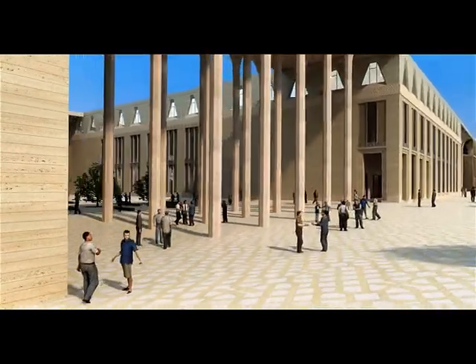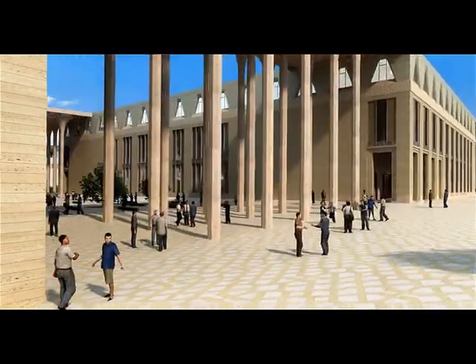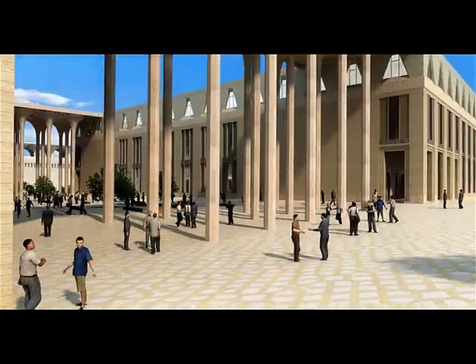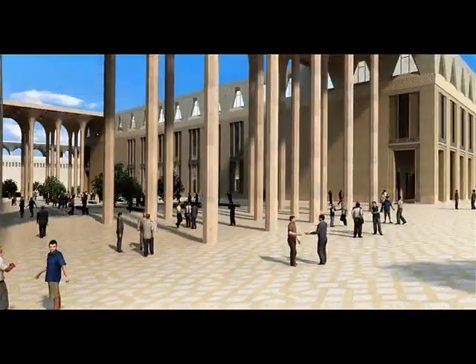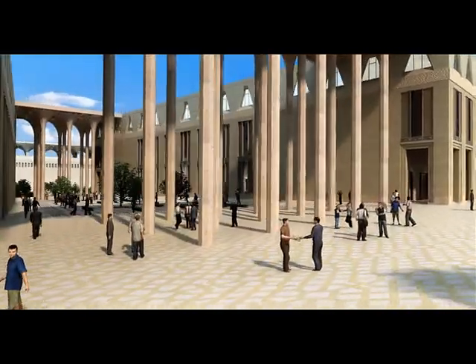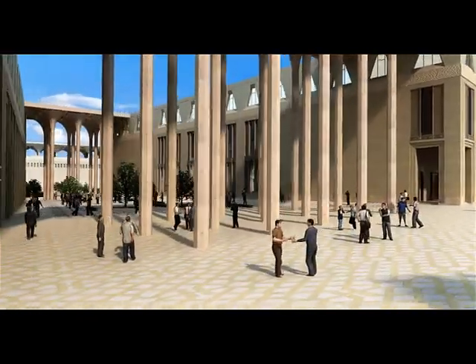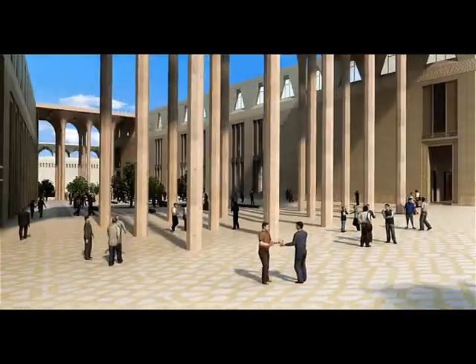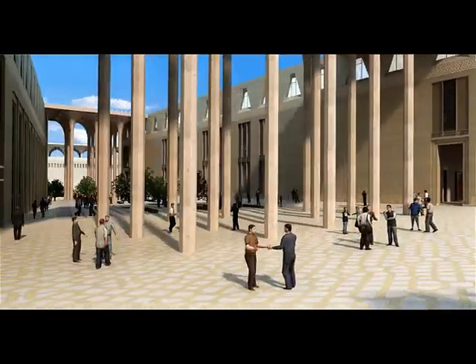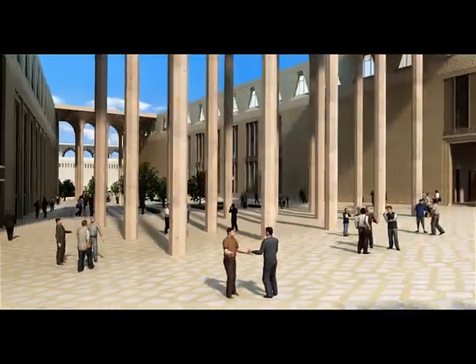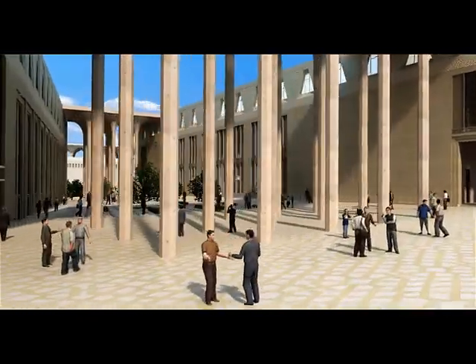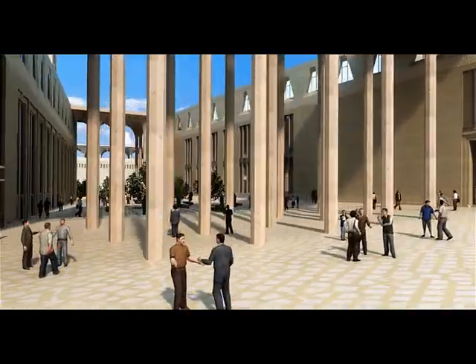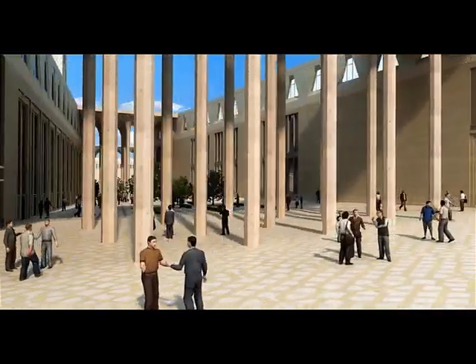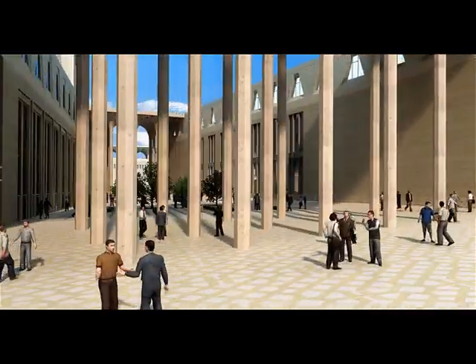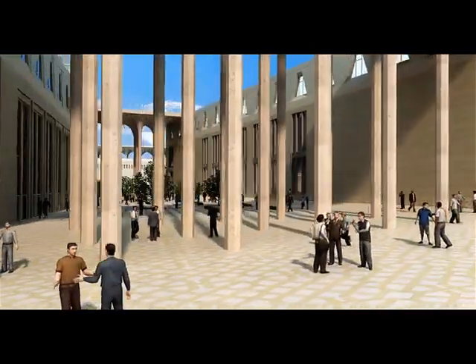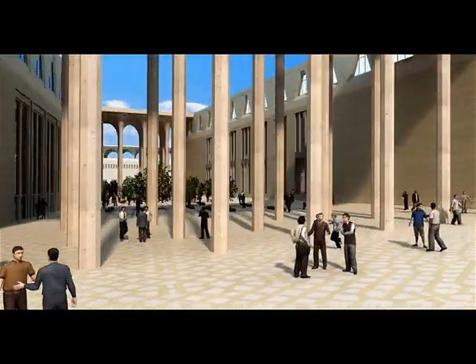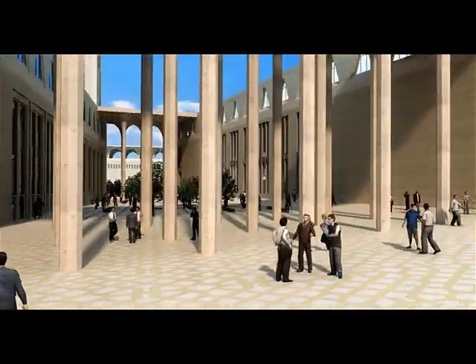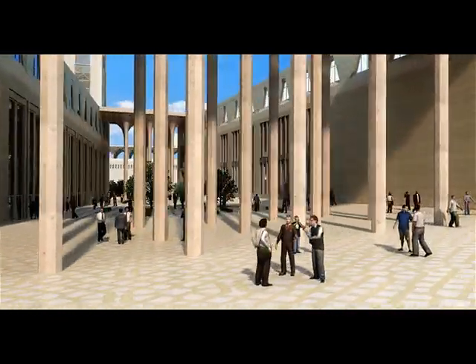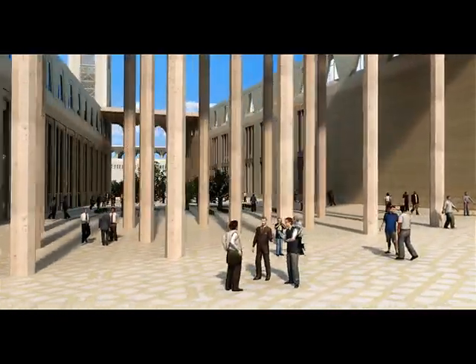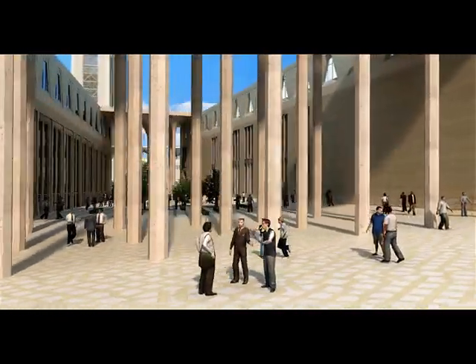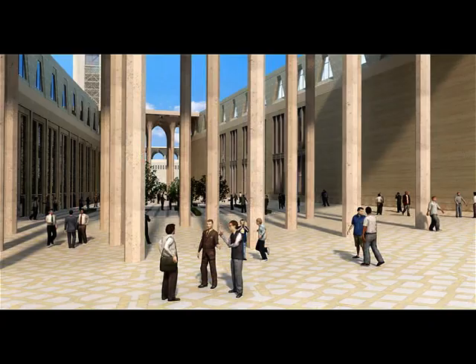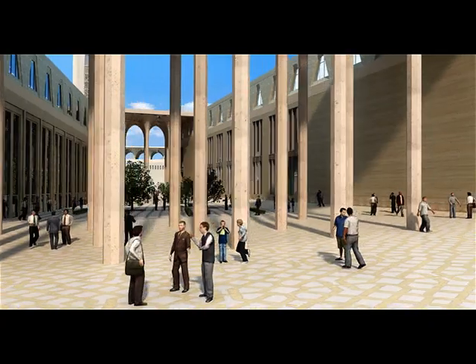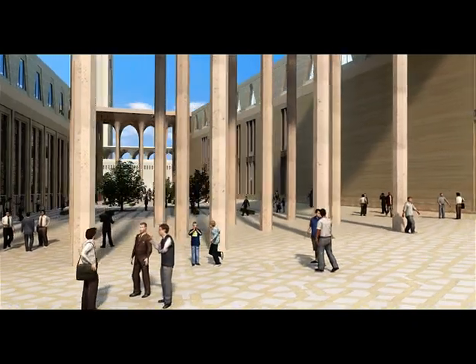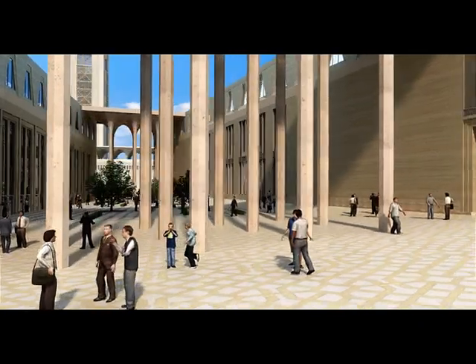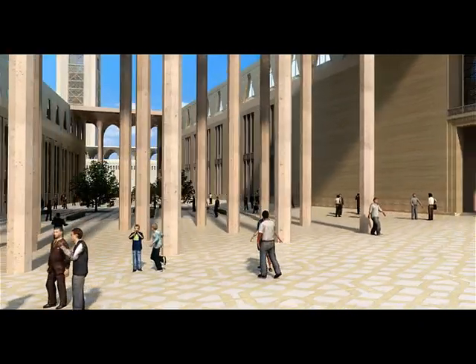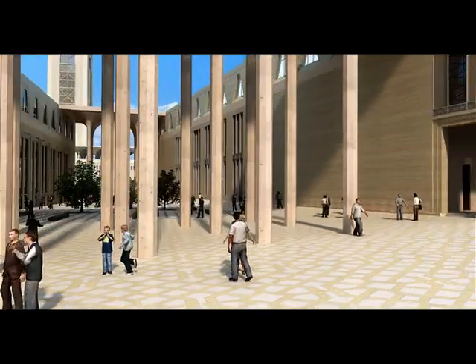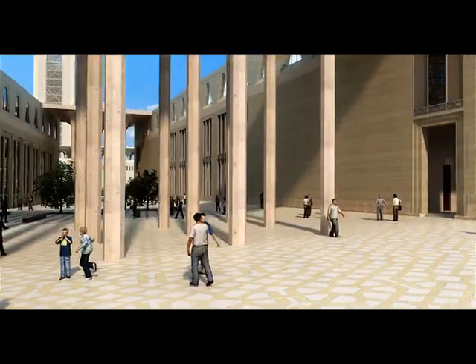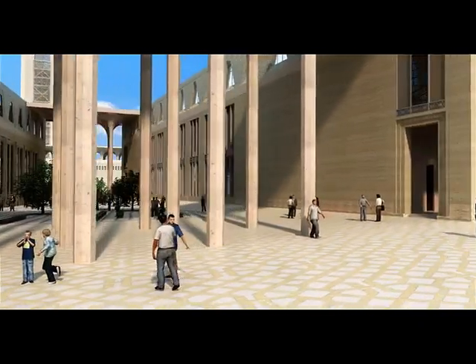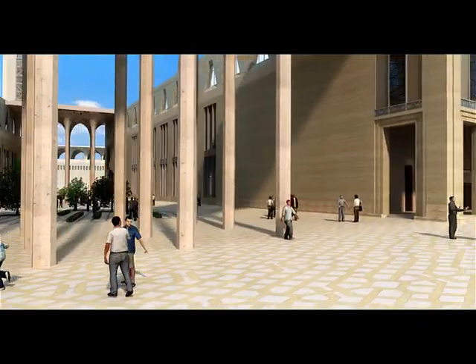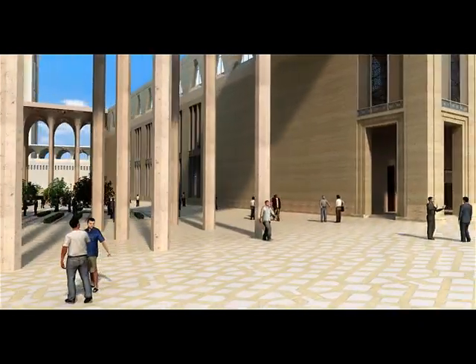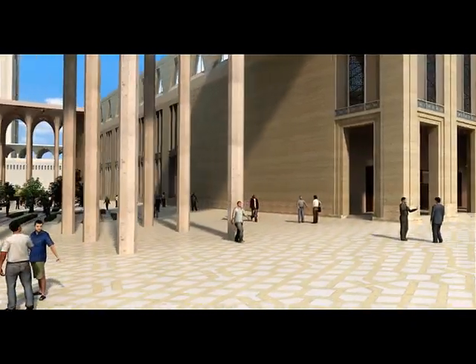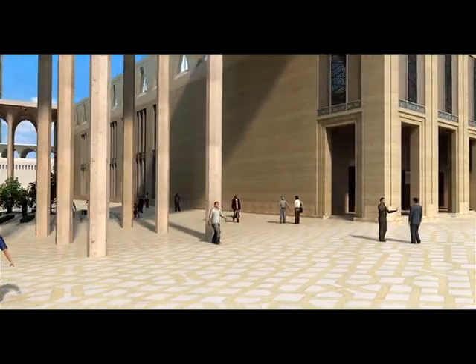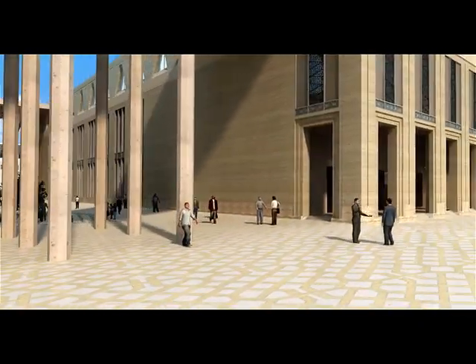The buildings are connected by a roof supported by colonnades of floral-shaped columns, like those of the mosque.